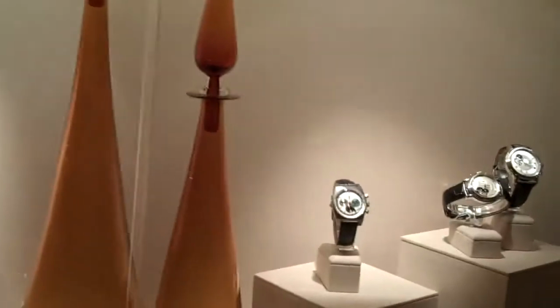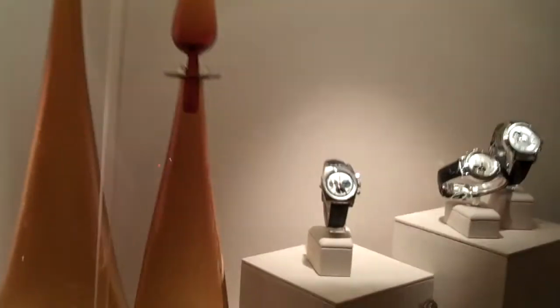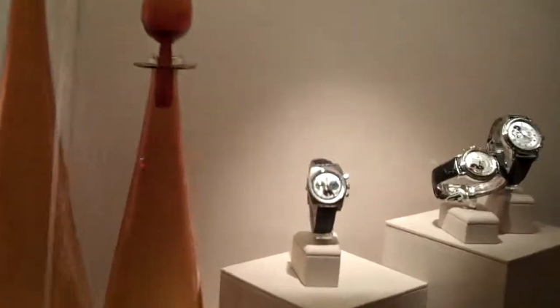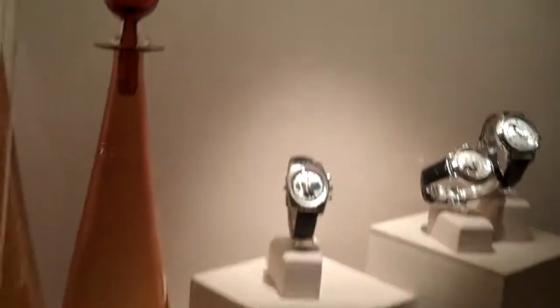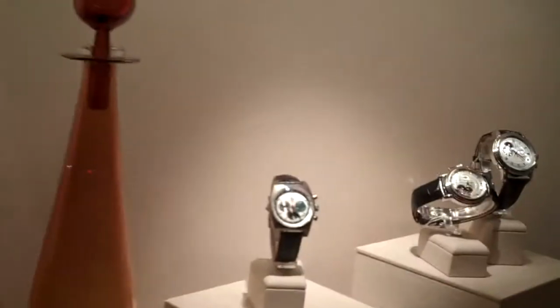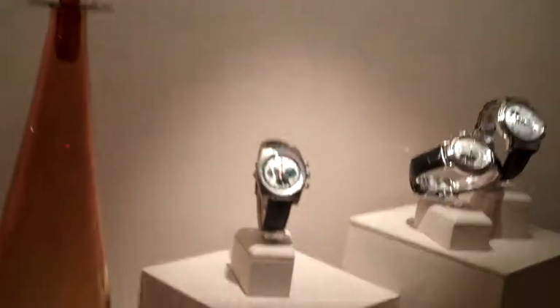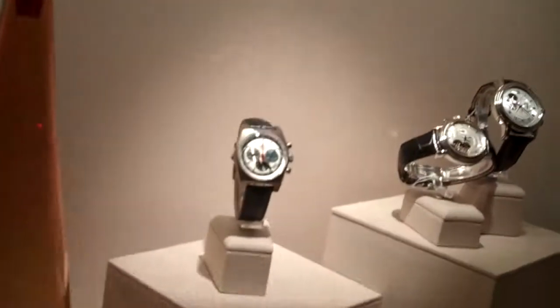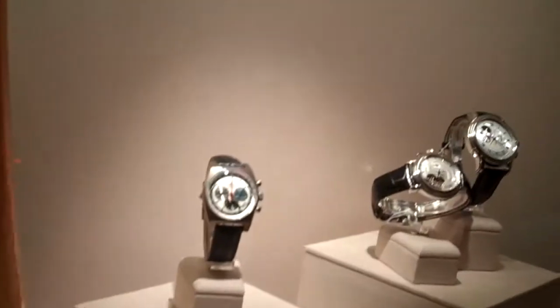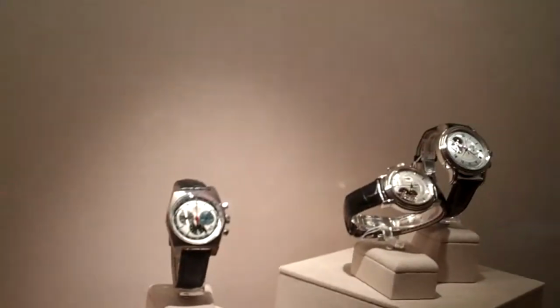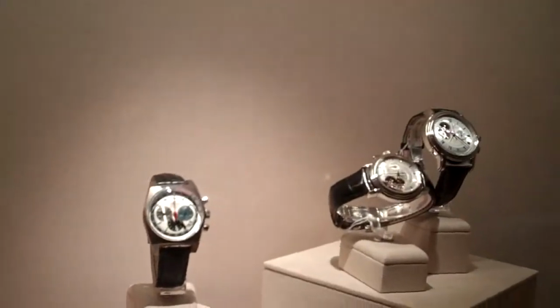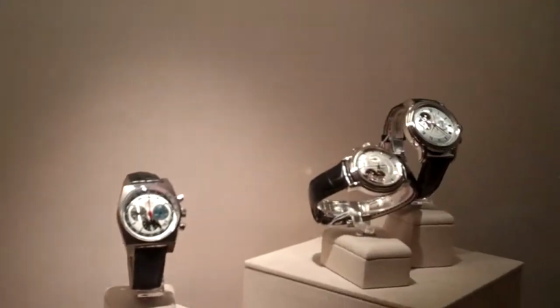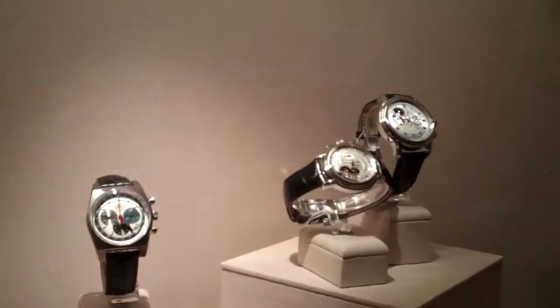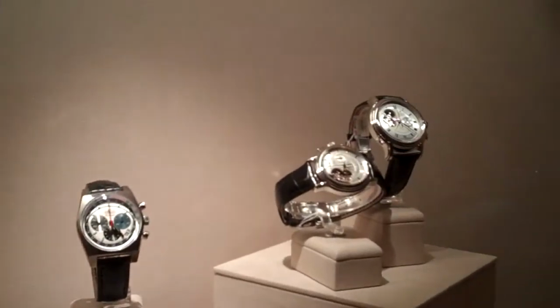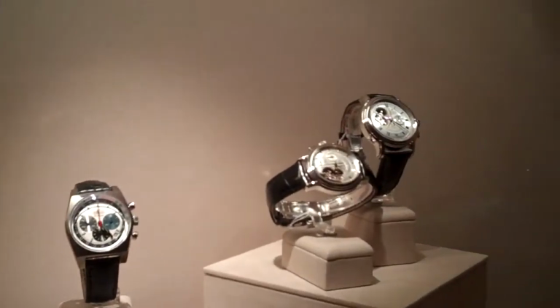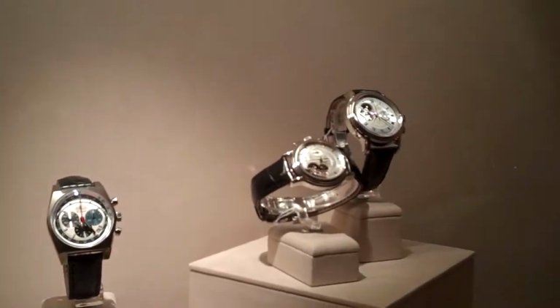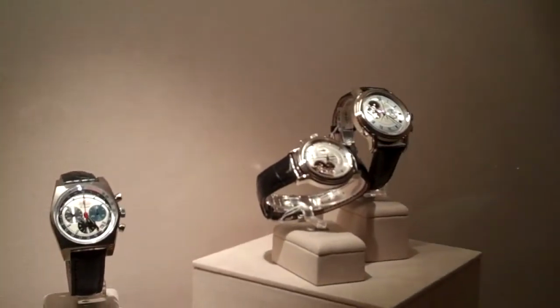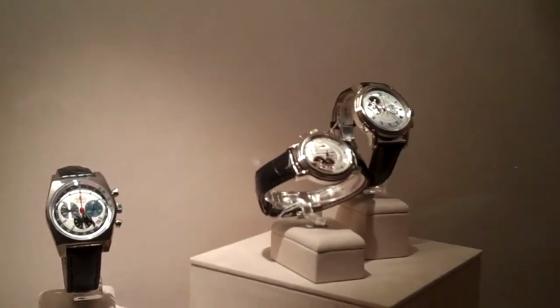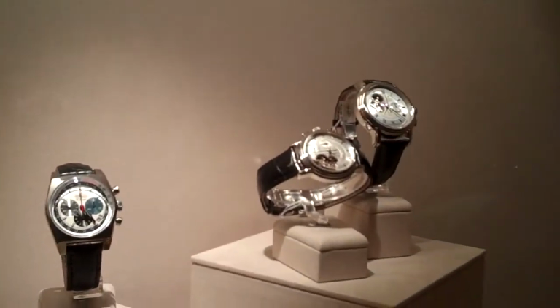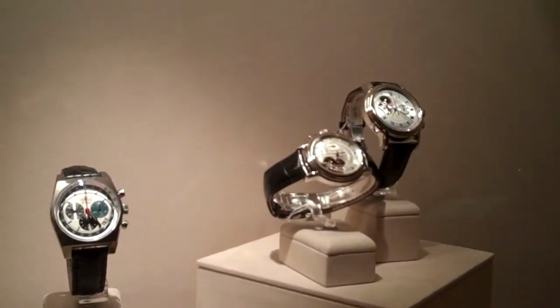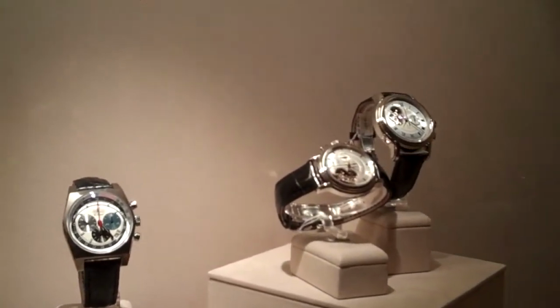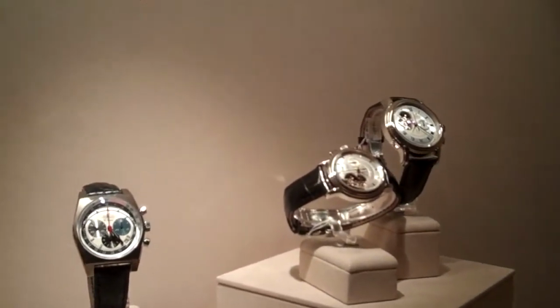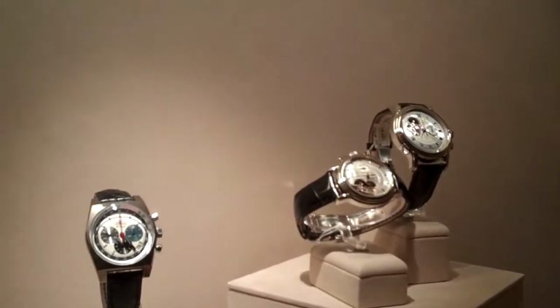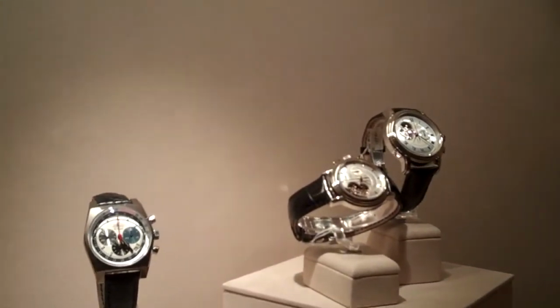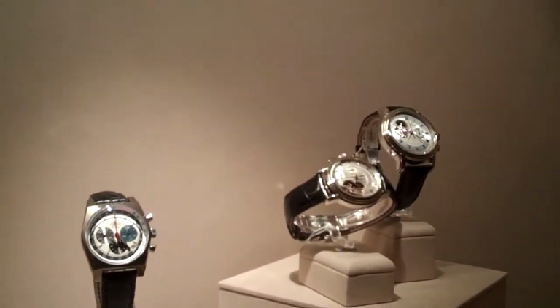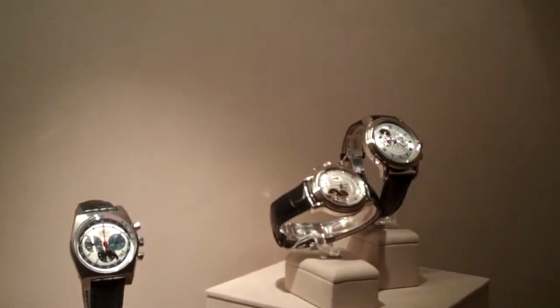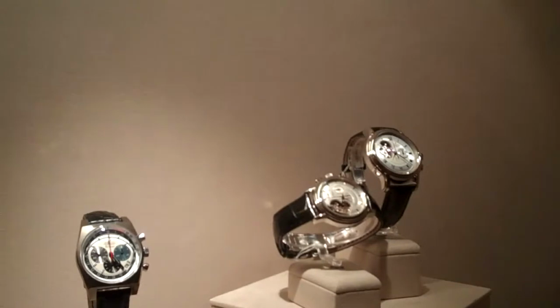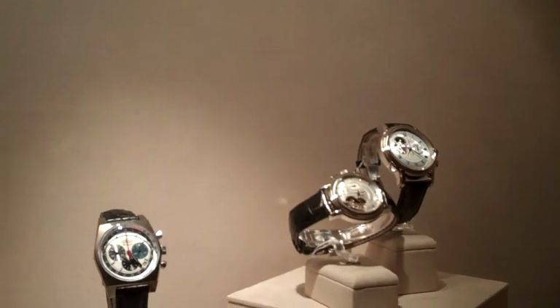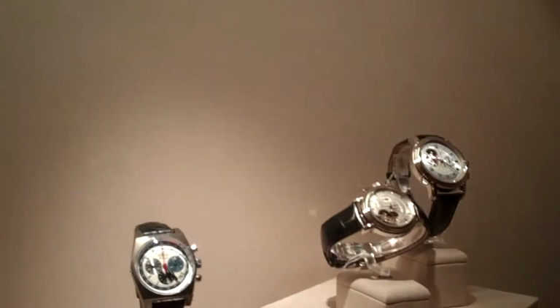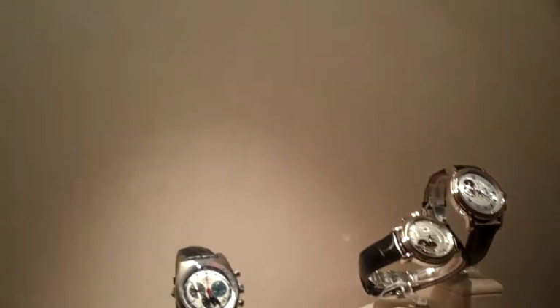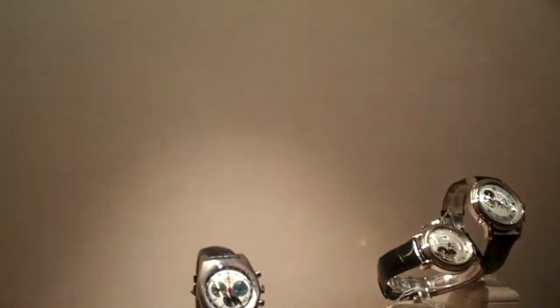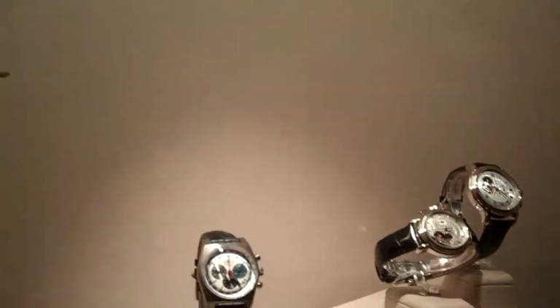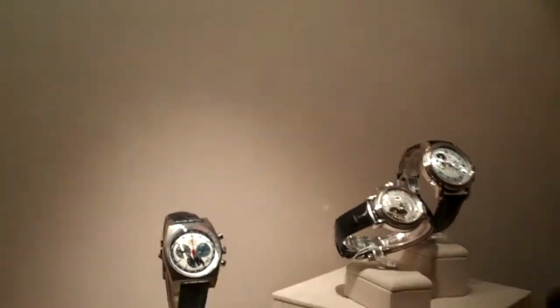I like how you can see the gears. Are those Zeniths? Those look like Zeniths. Yeah, it is. That's the Zenith, yeah.